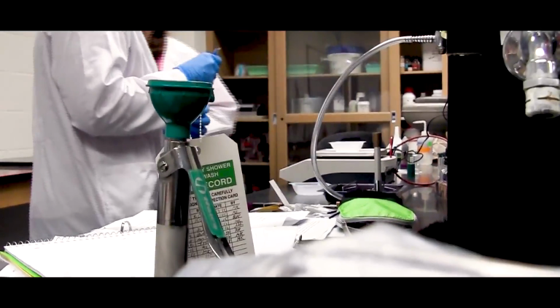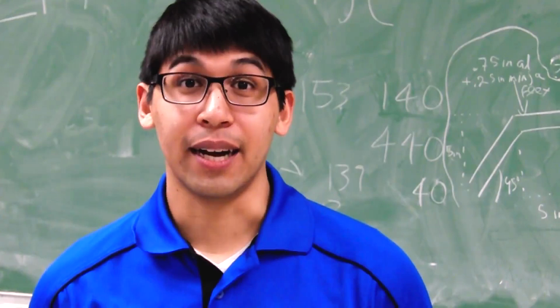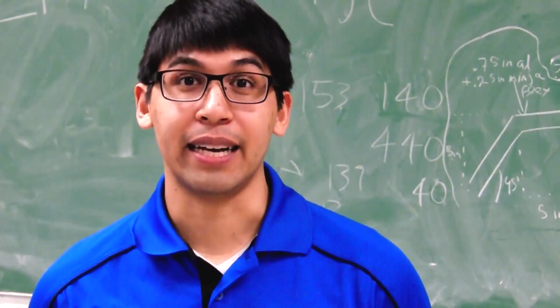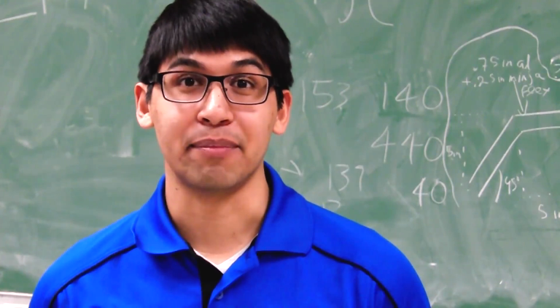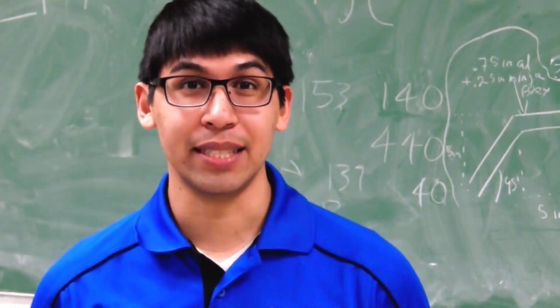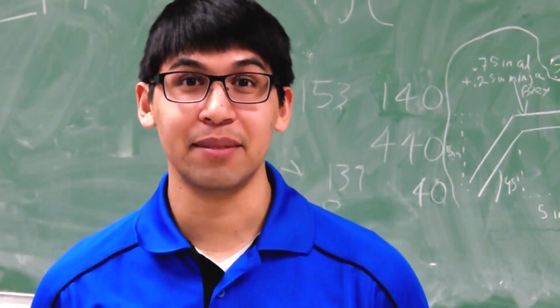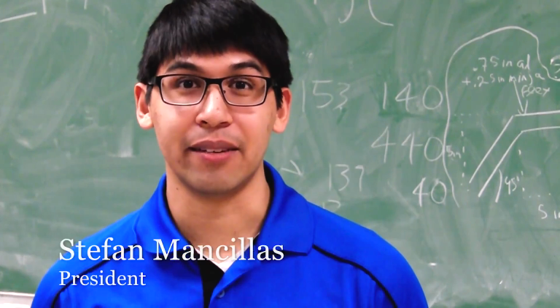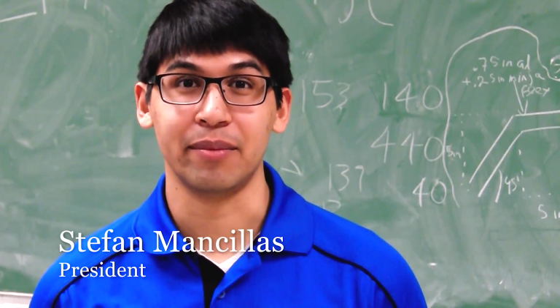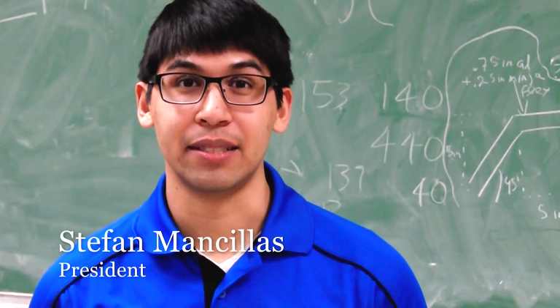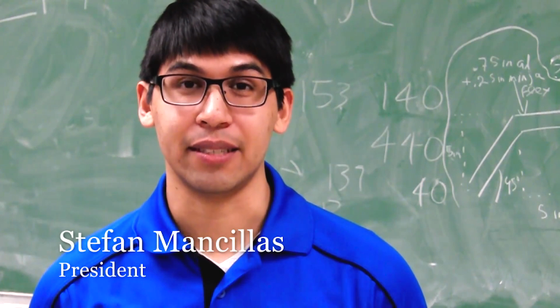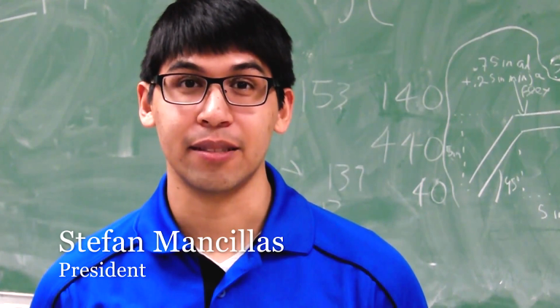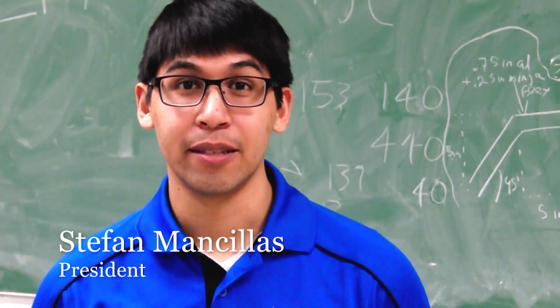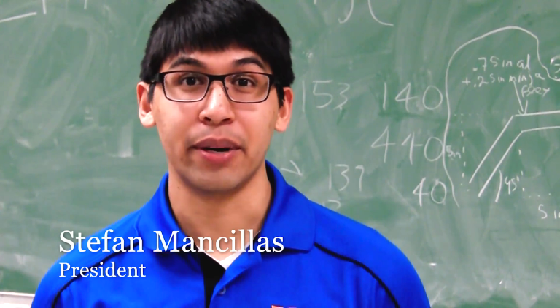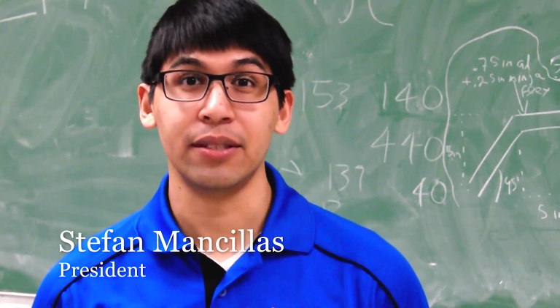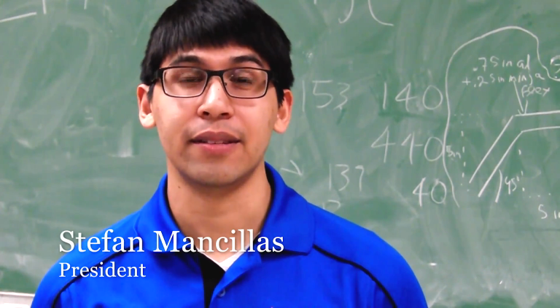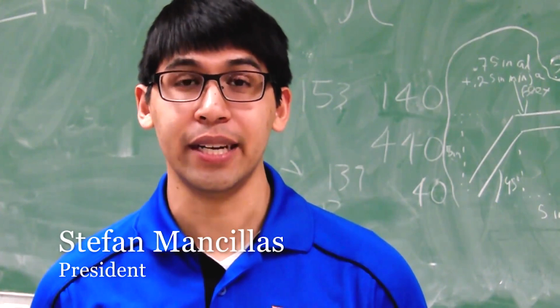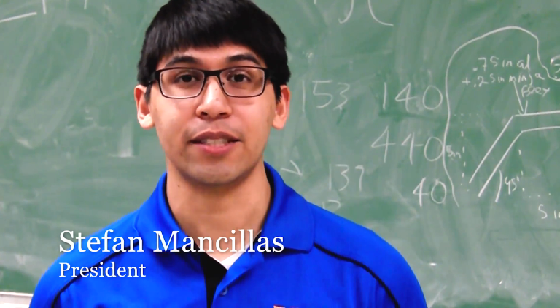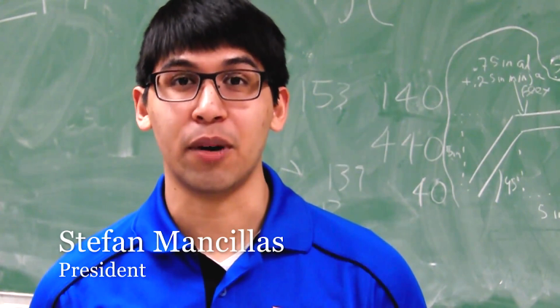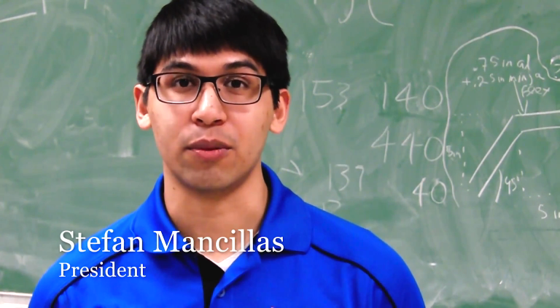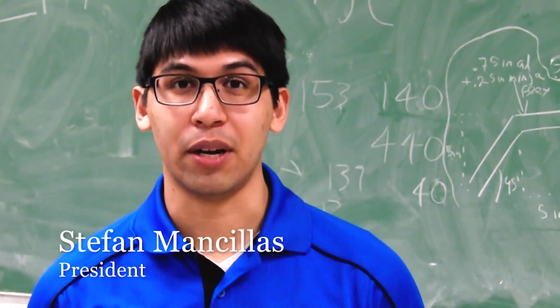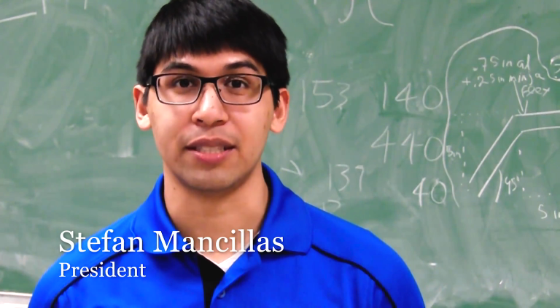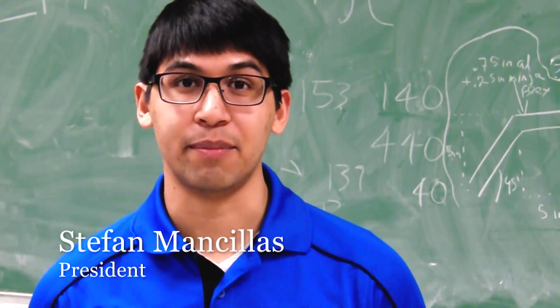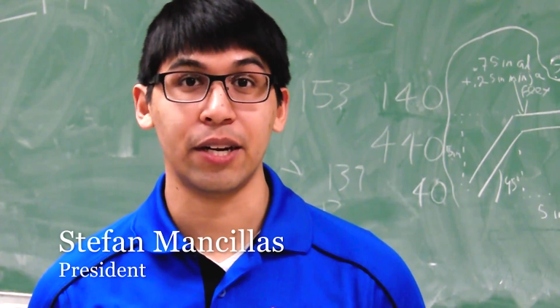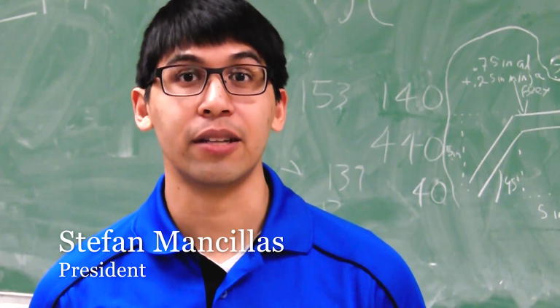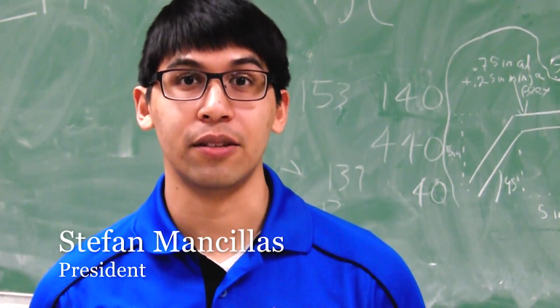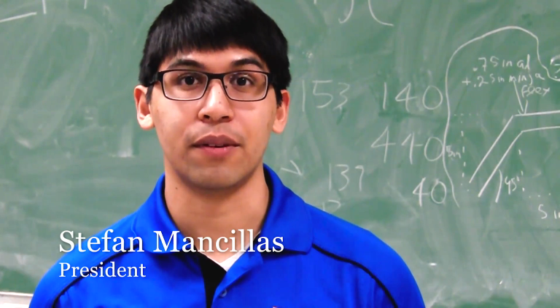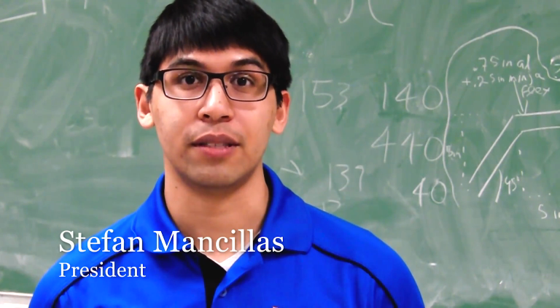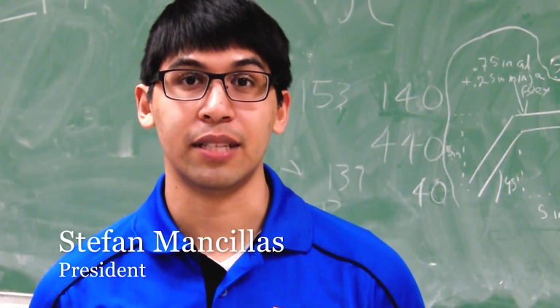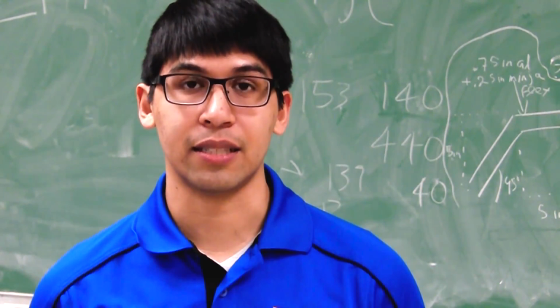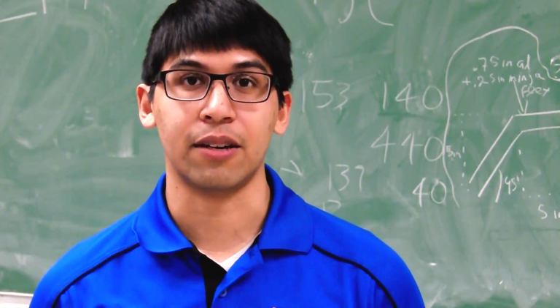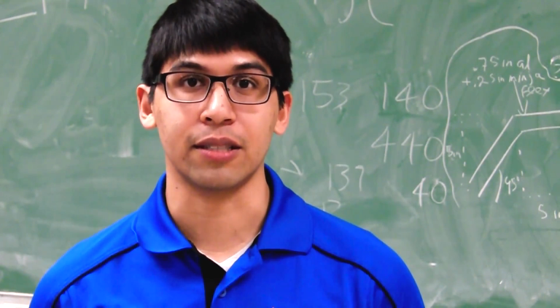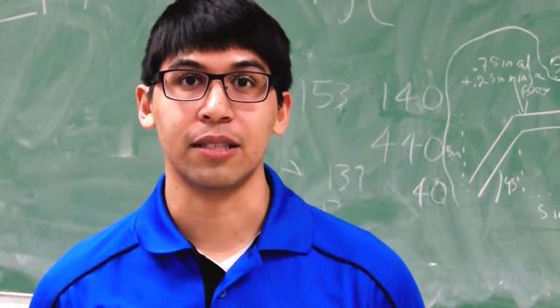Hi, my name is Stefan Mencius, president of the Texas Mars Robotics Team here at the University of Texas at Arlington.